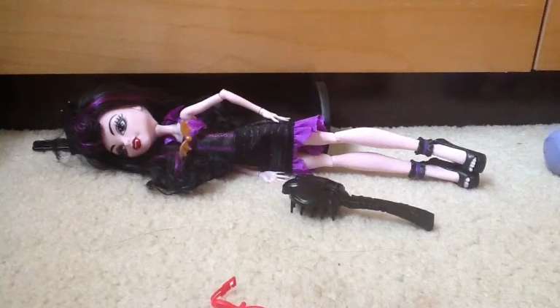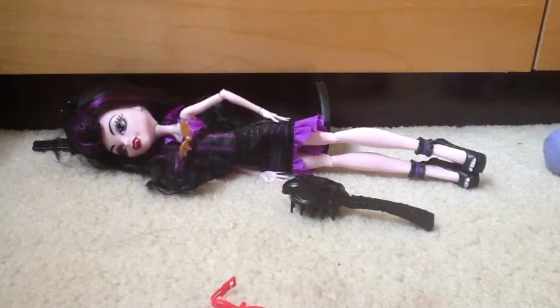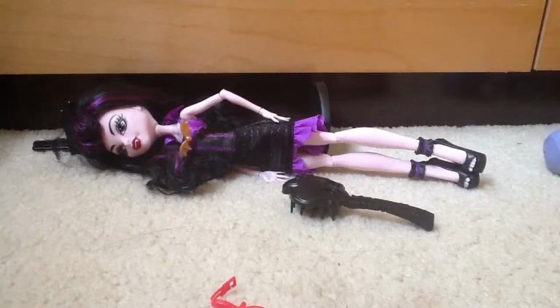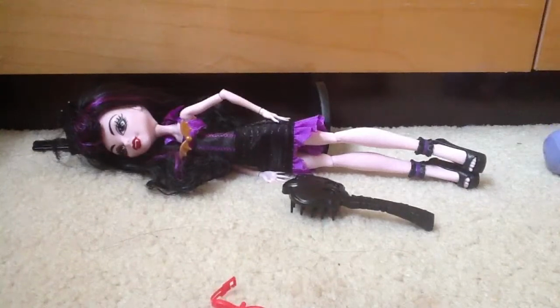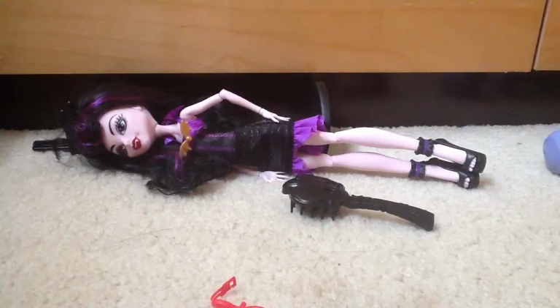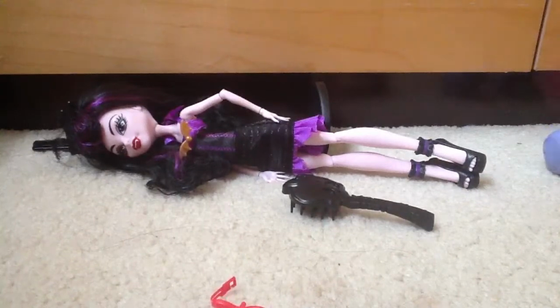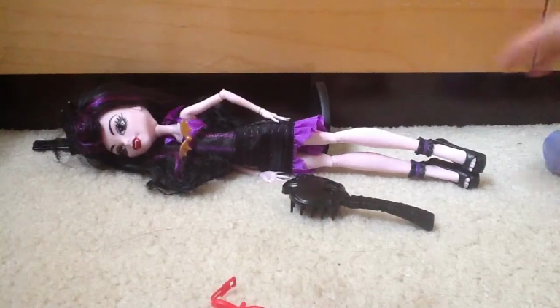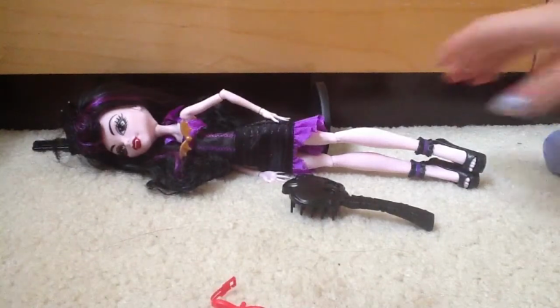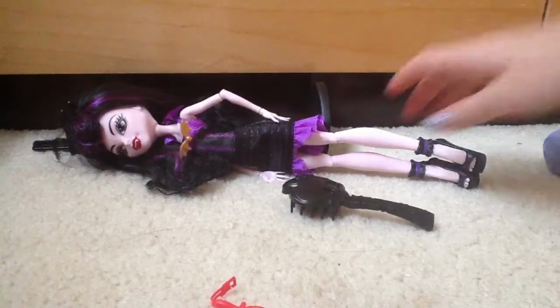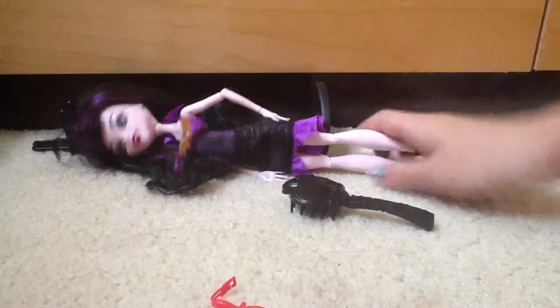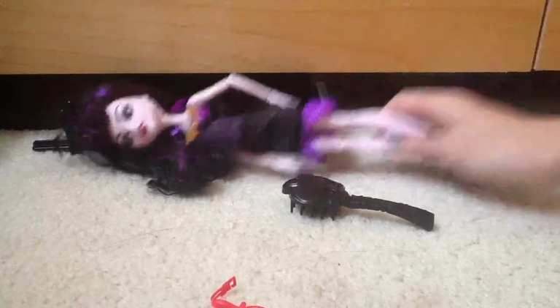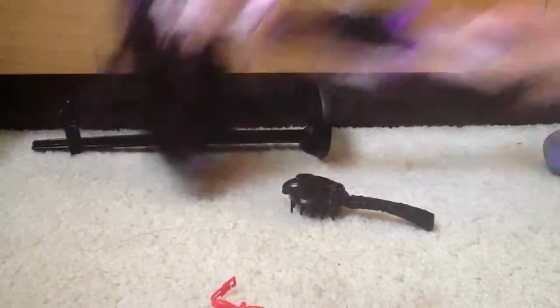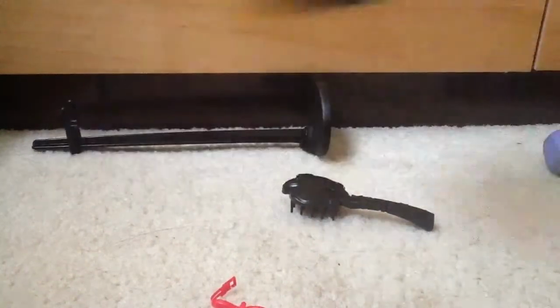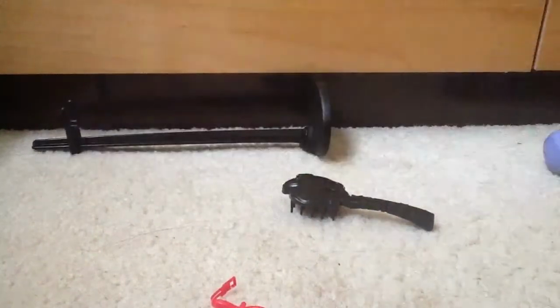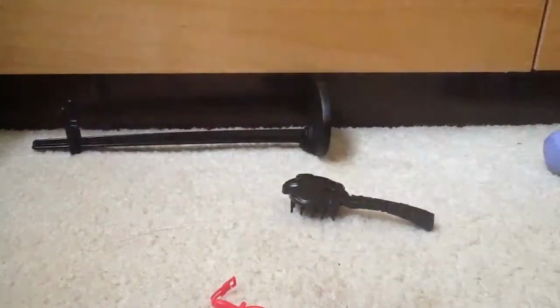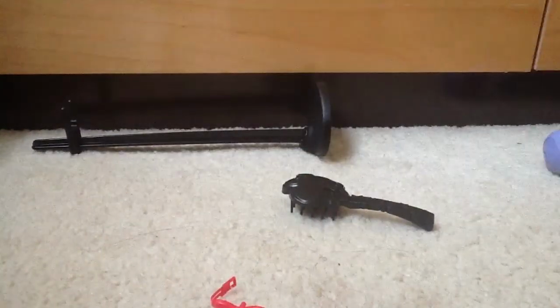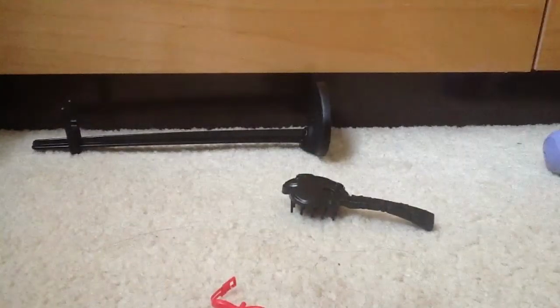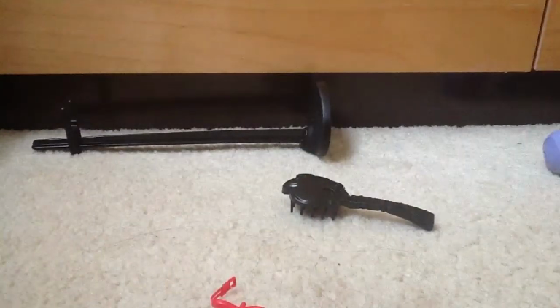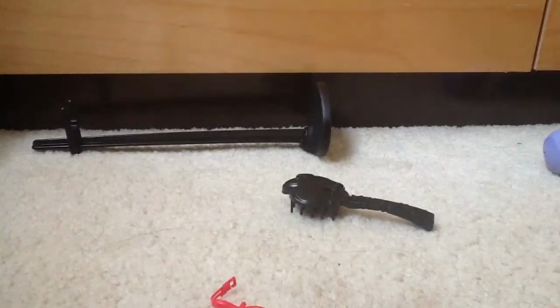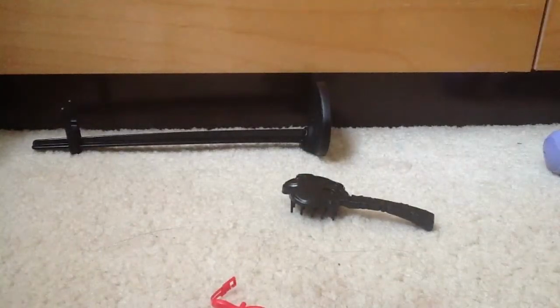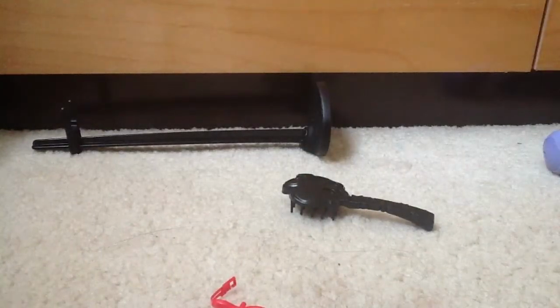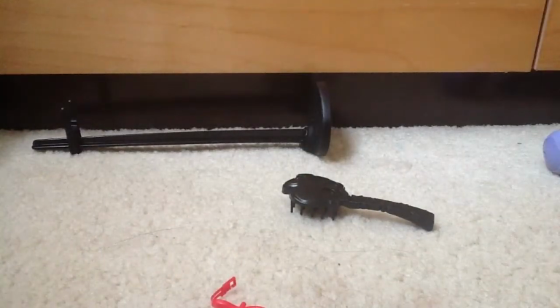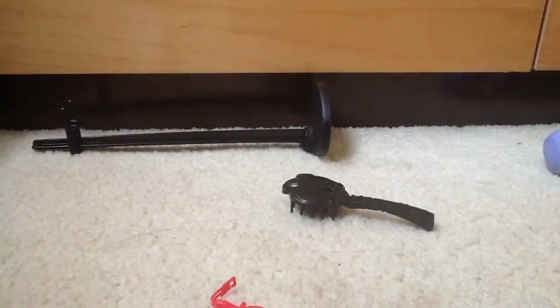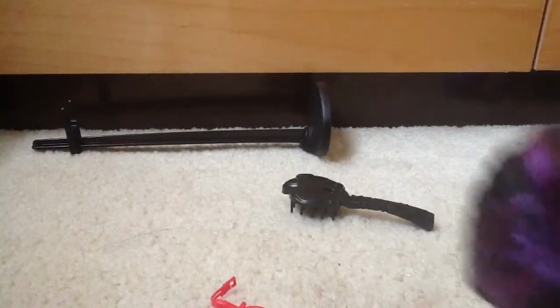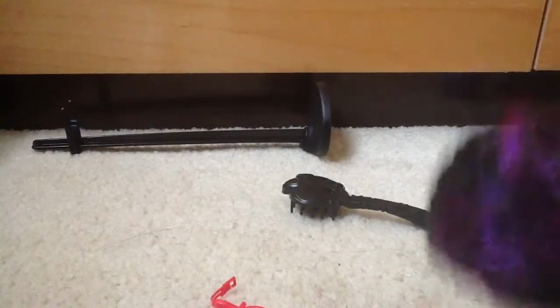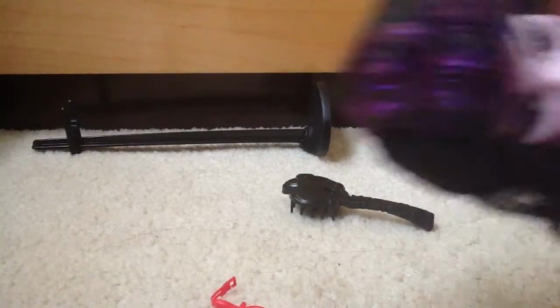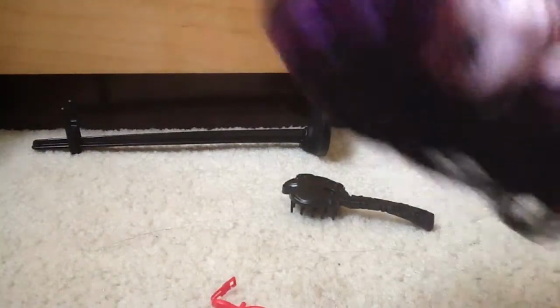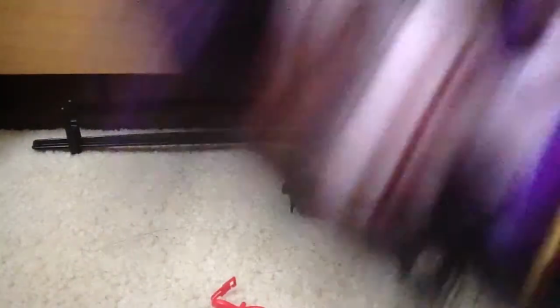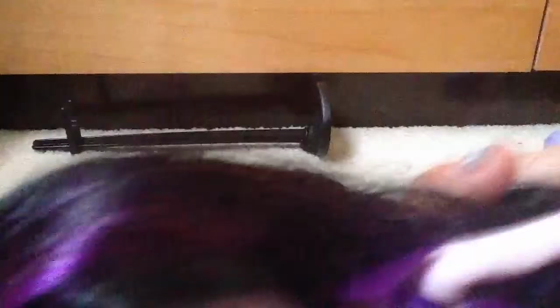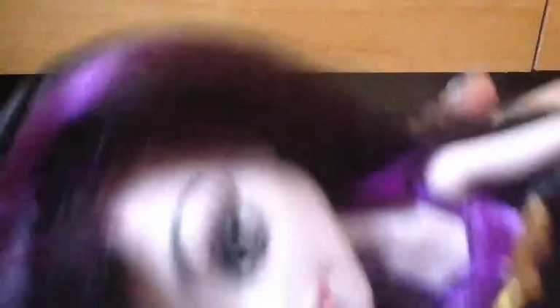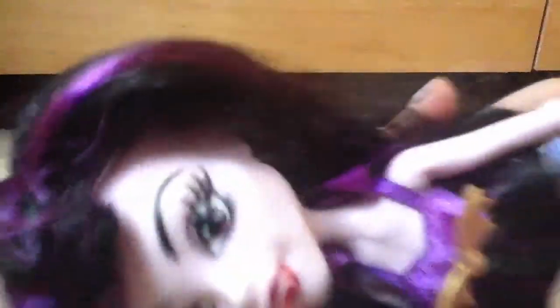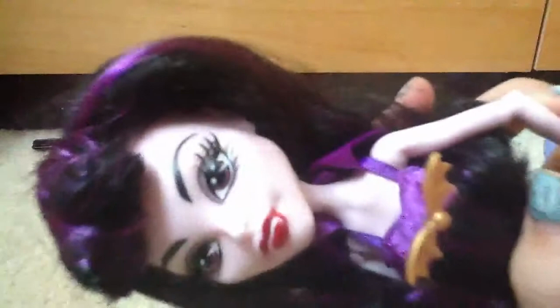For the next part of our review, we'll be doing the sea monster. This is the vampire, and she has fangs.